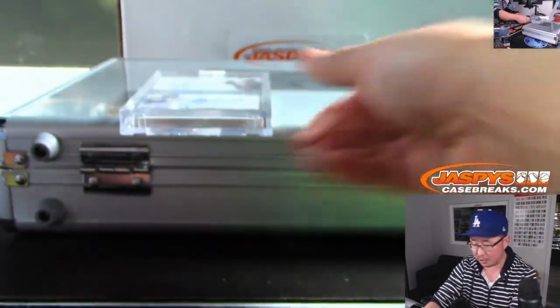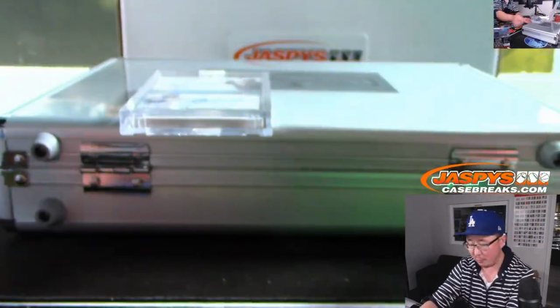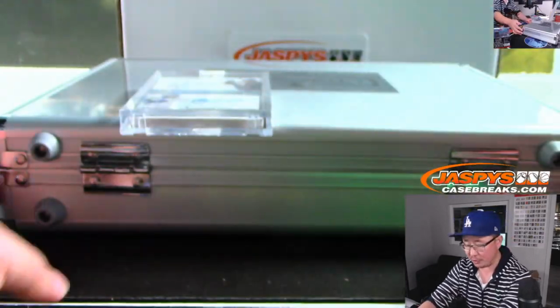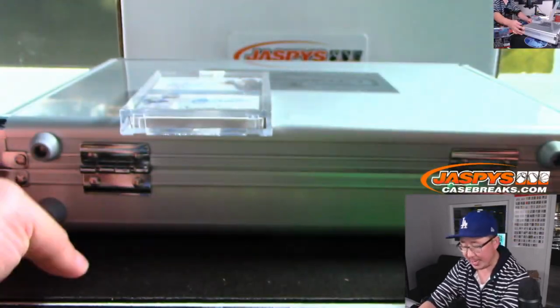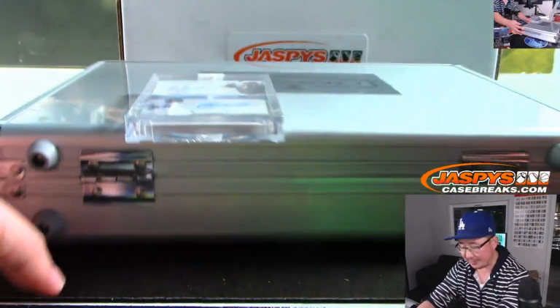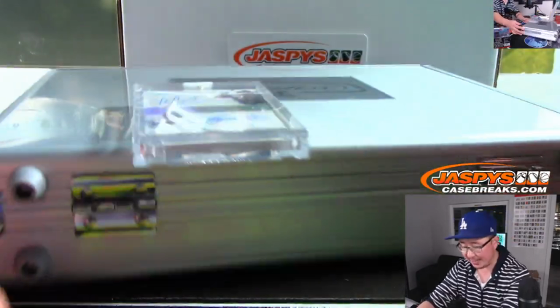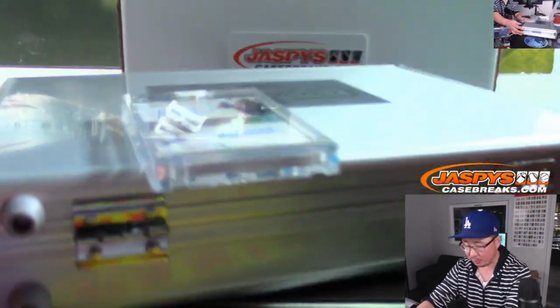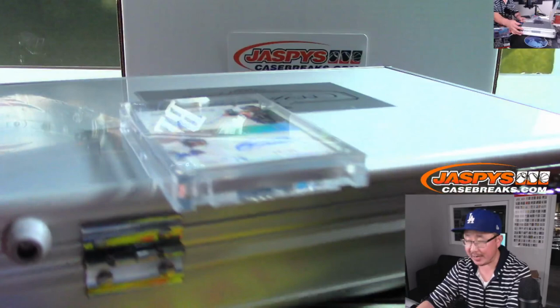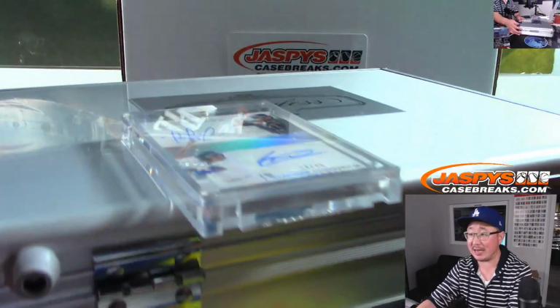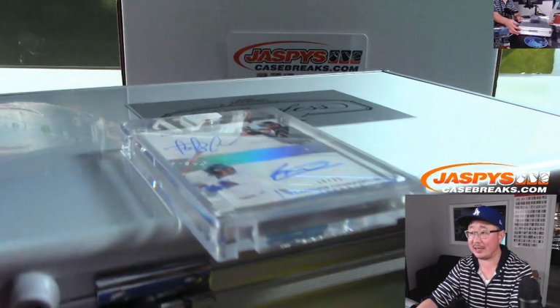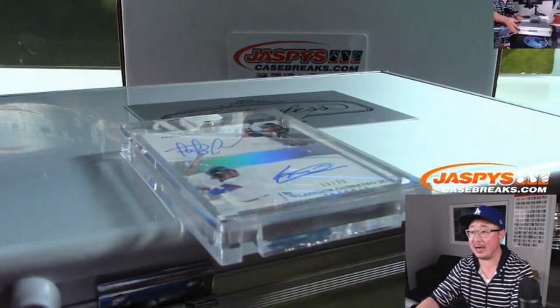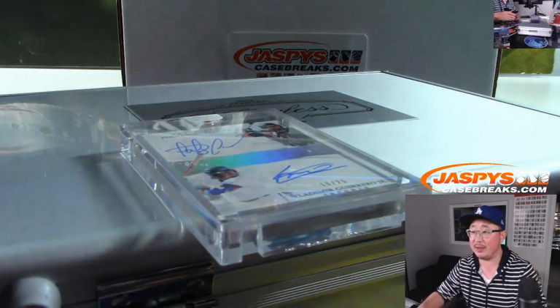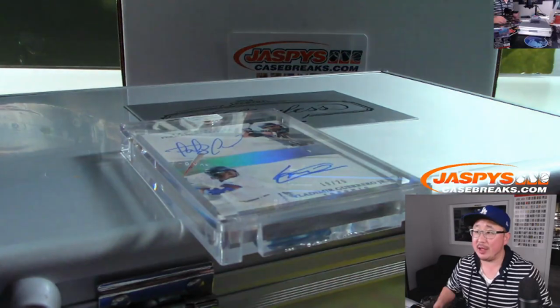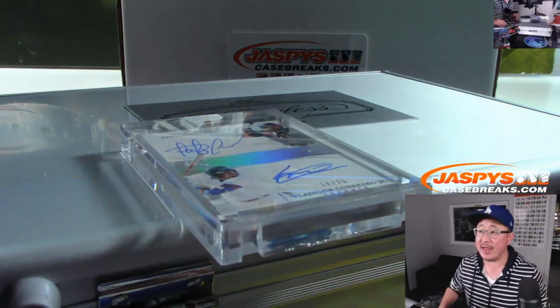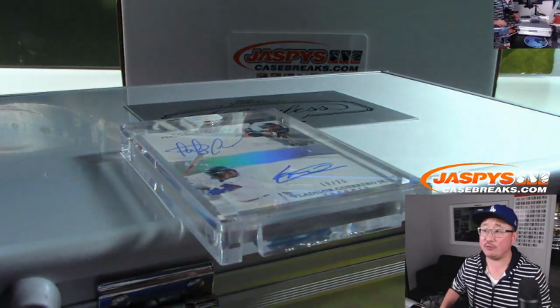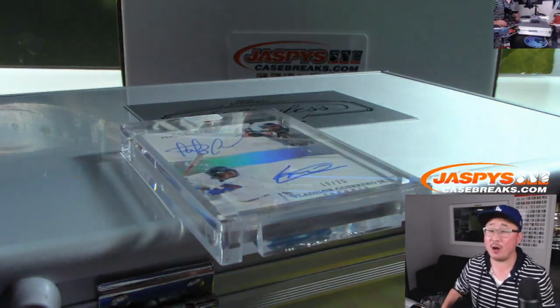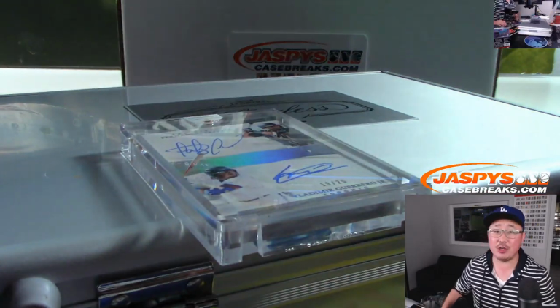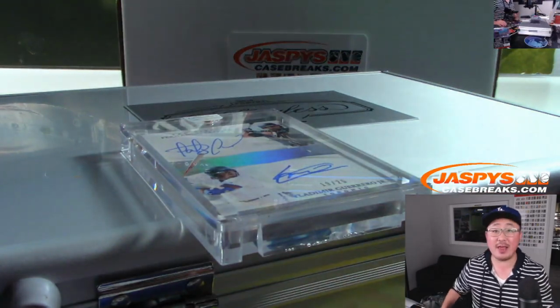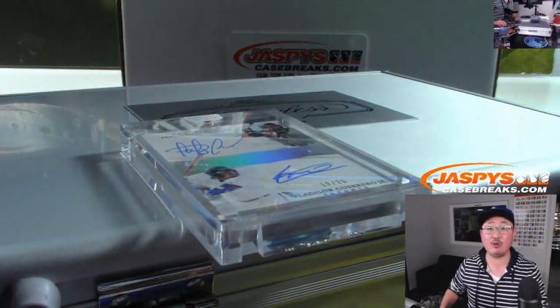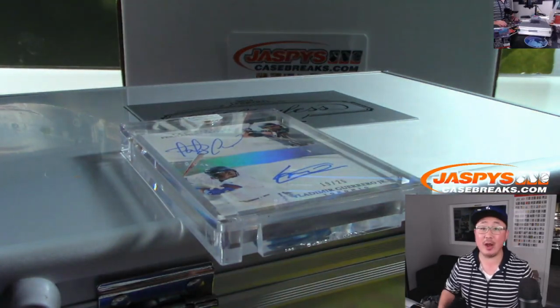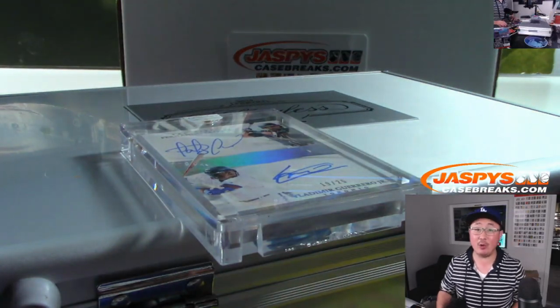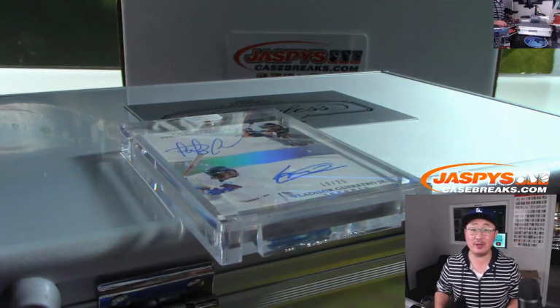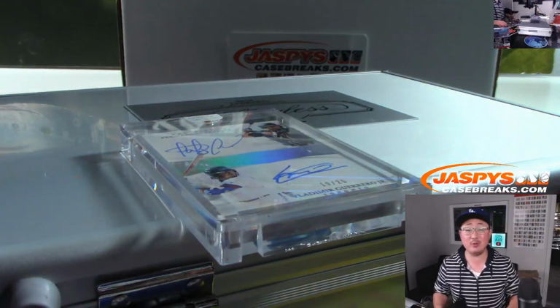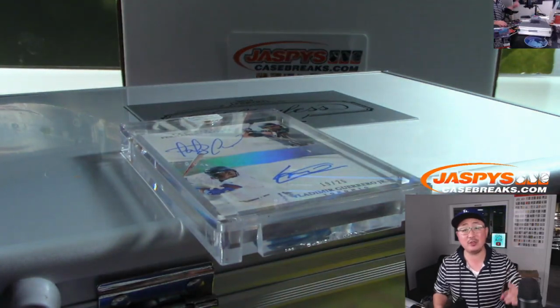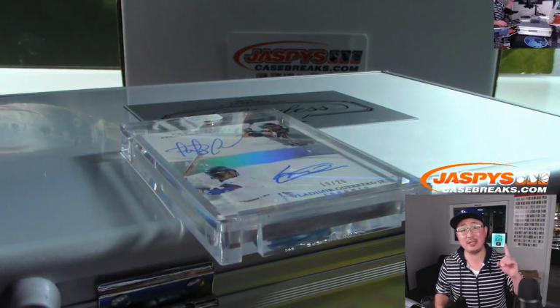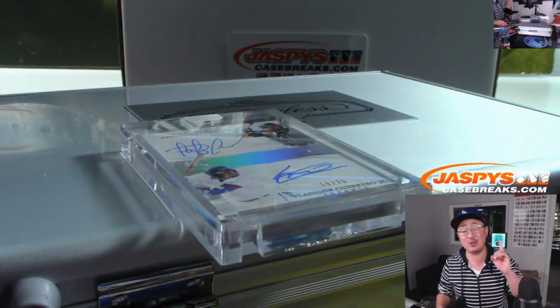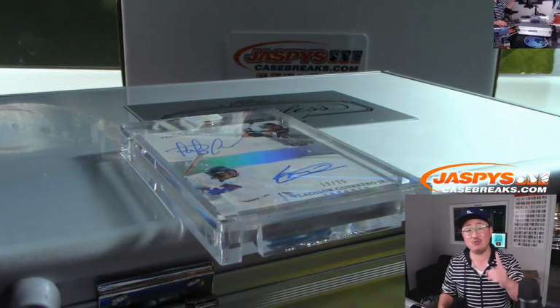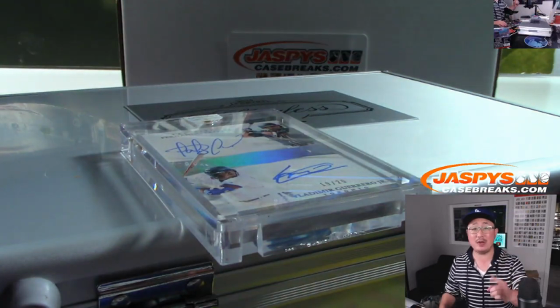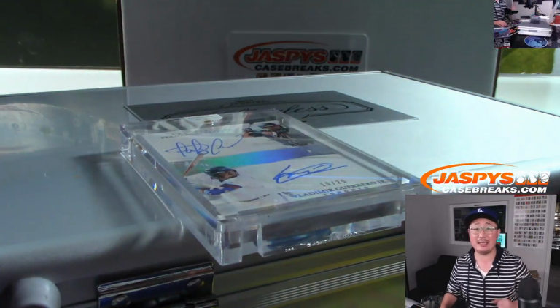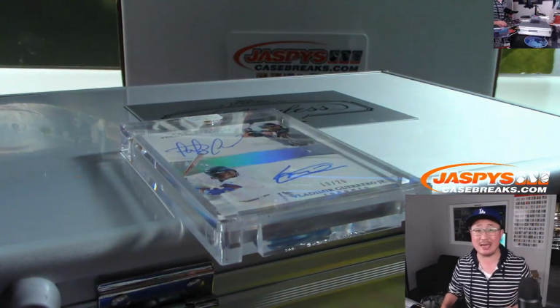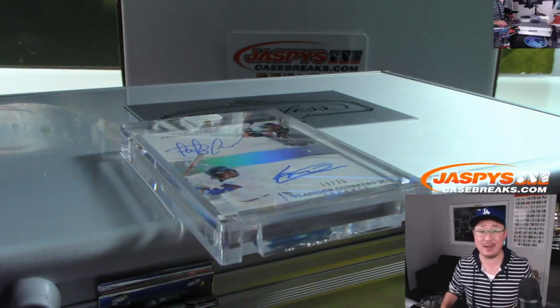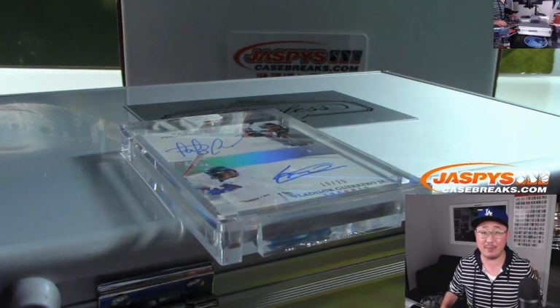Joe for JaspiesCaseBreaks.com. Thanks for watching, thanks for breaking with us, and we will see you next time. Bye-bye.